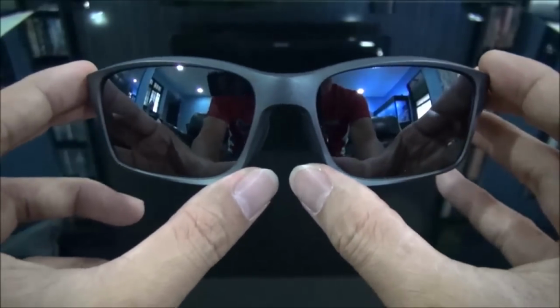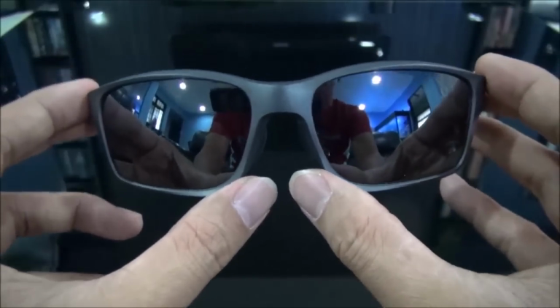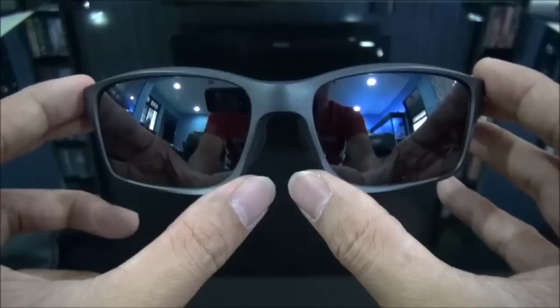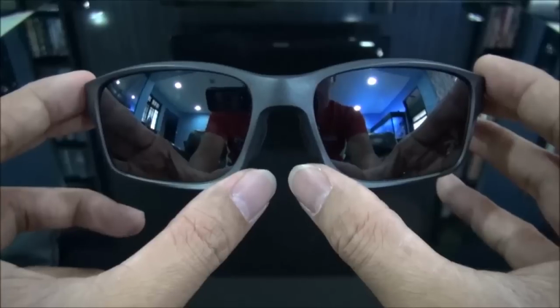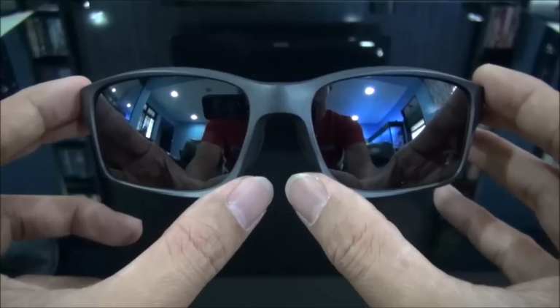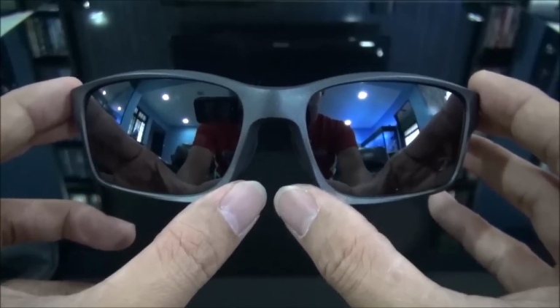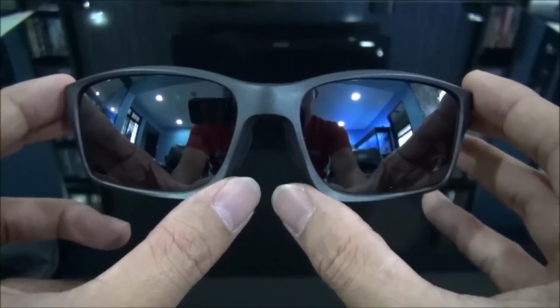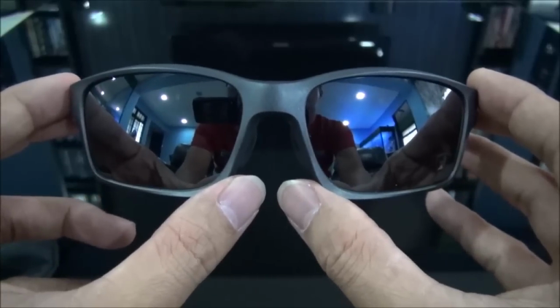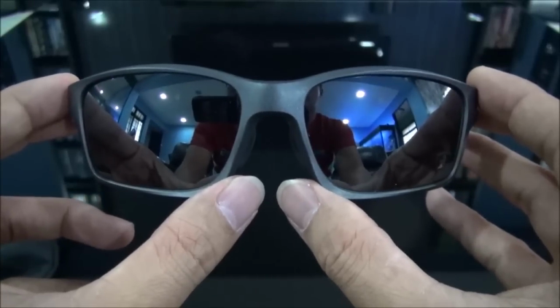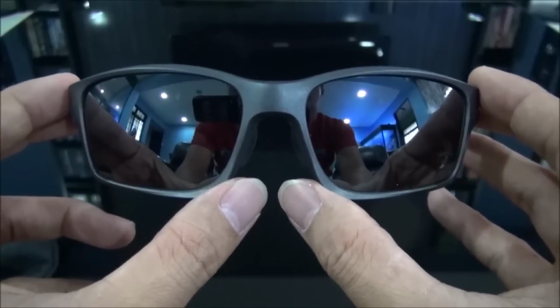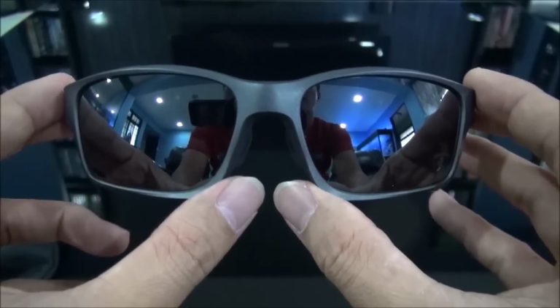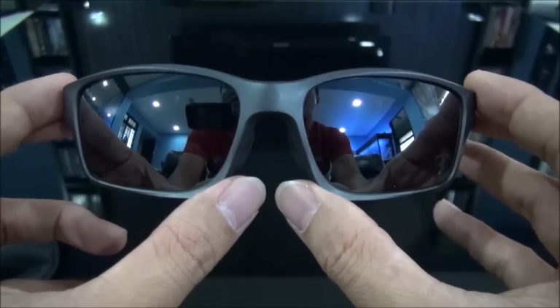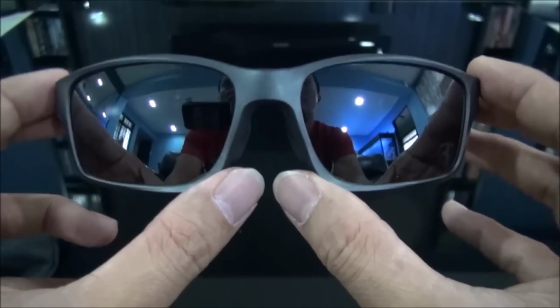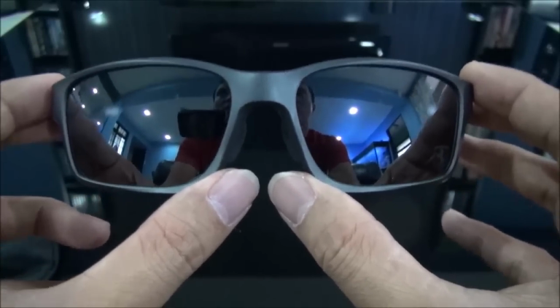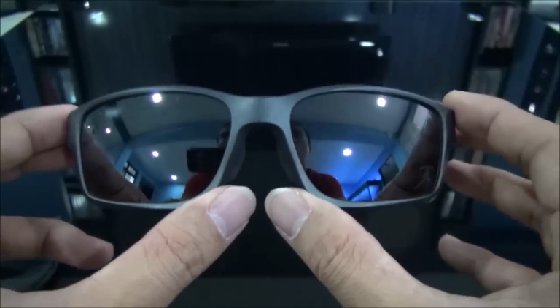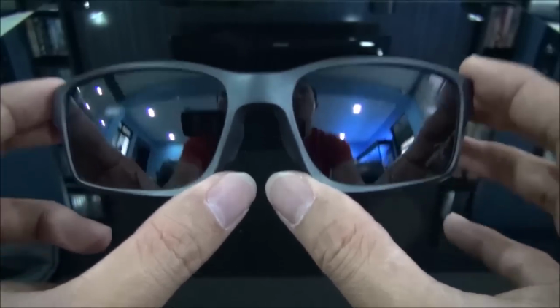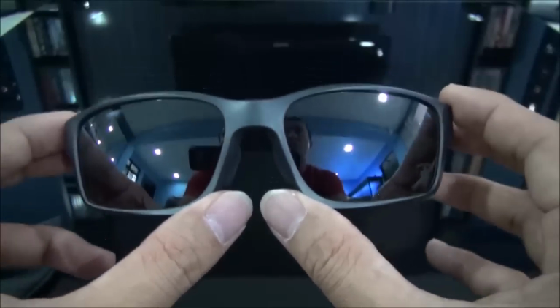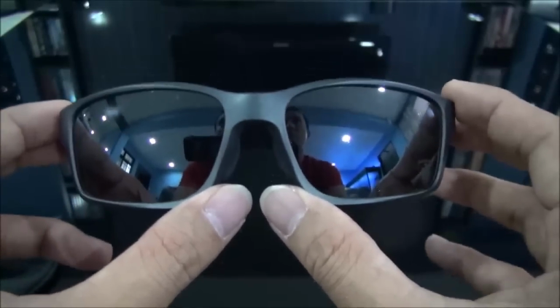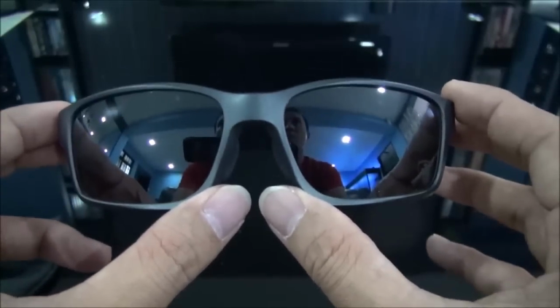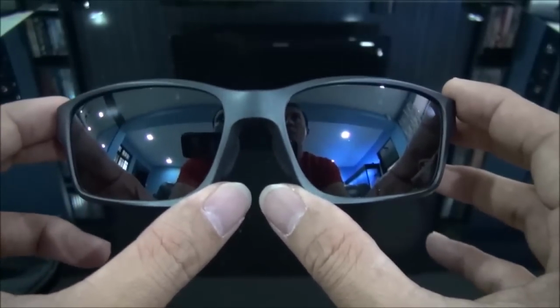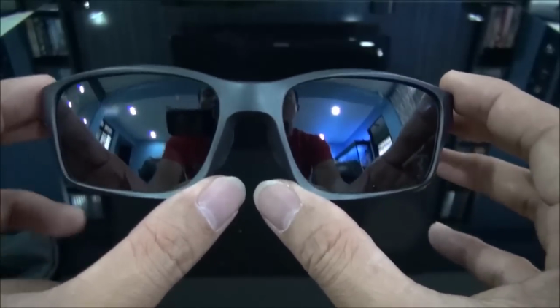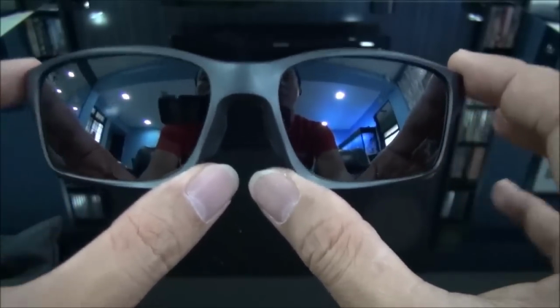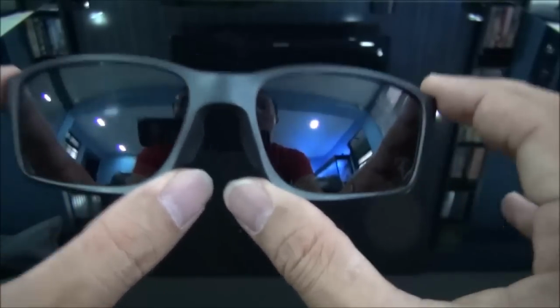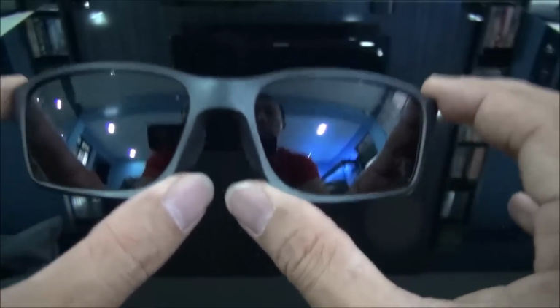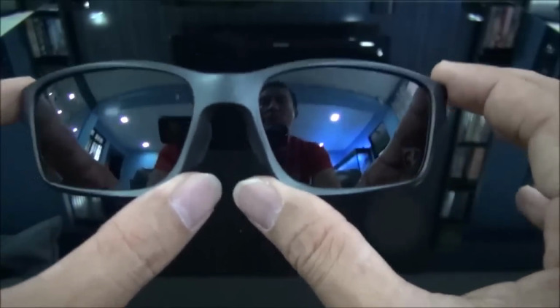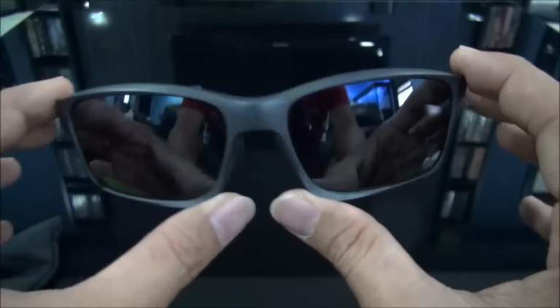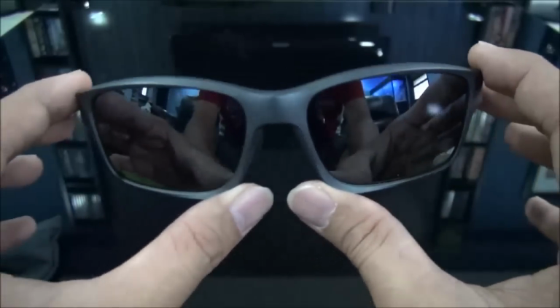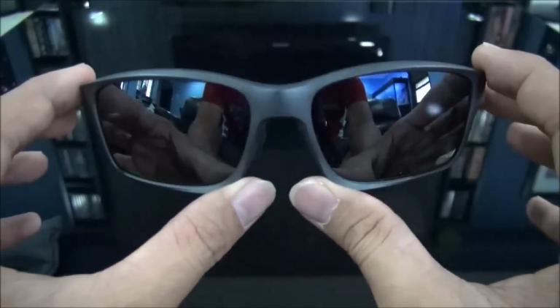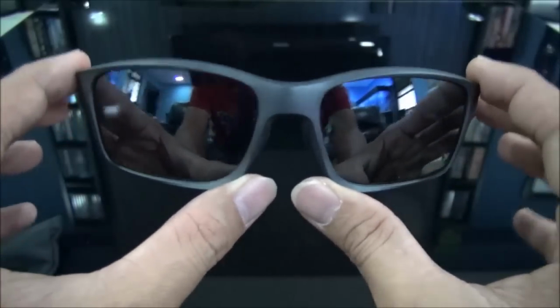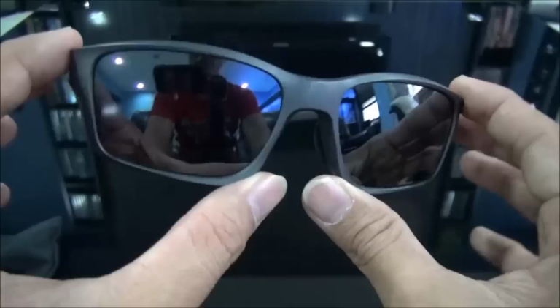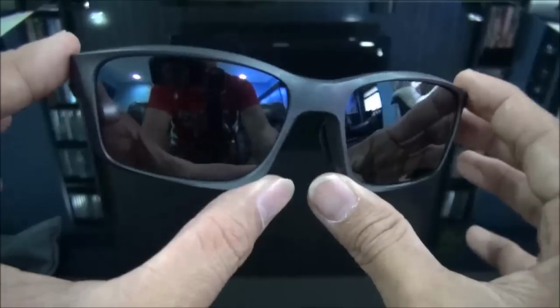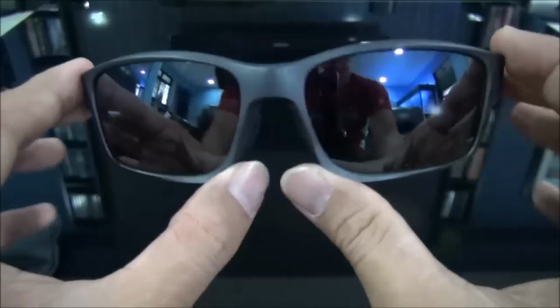These are Asian fit, and I actually think you can fit small to medium all the way to large faces — these are really versatile.